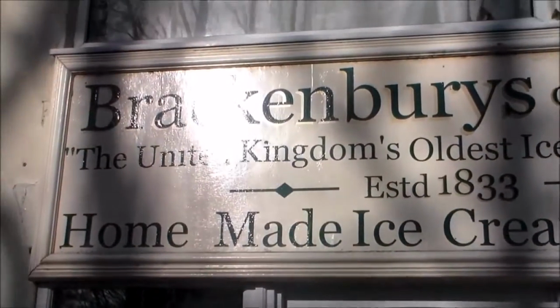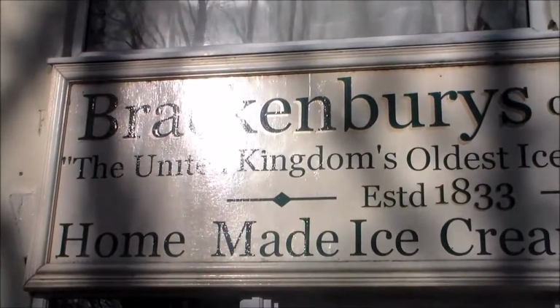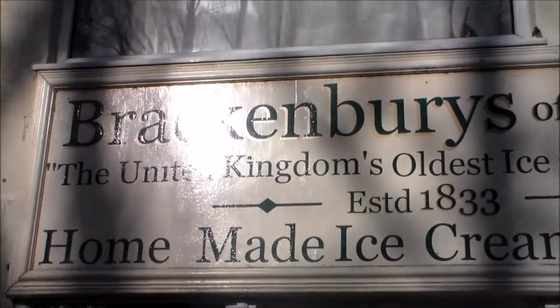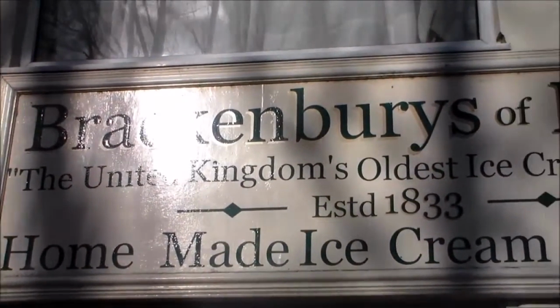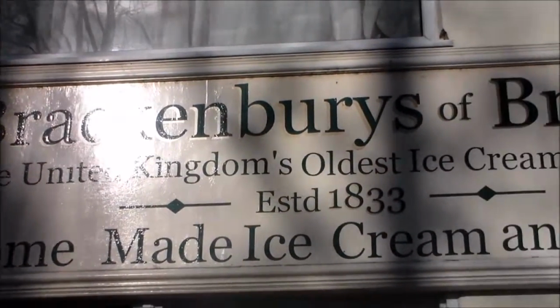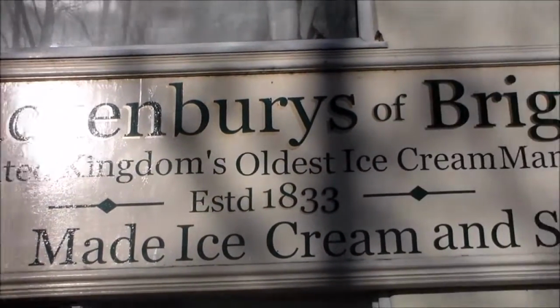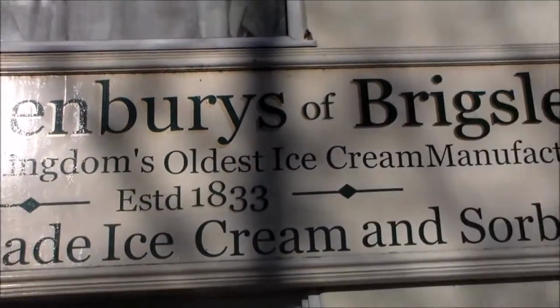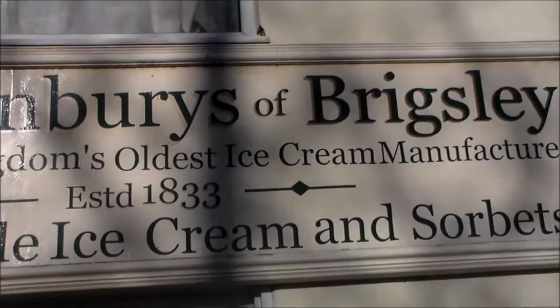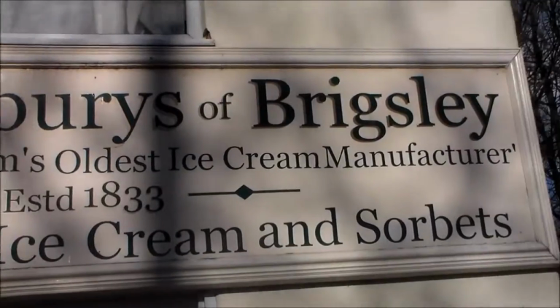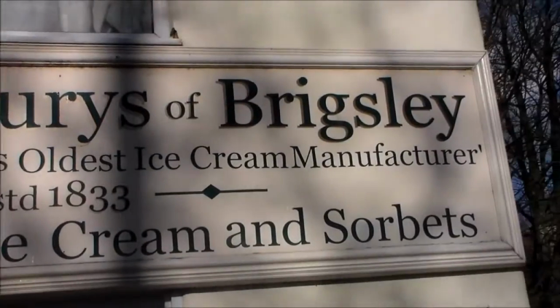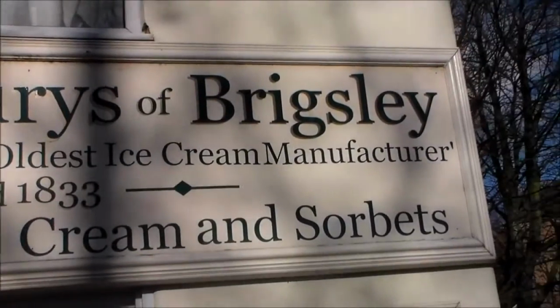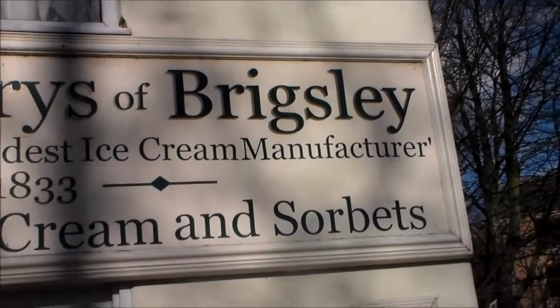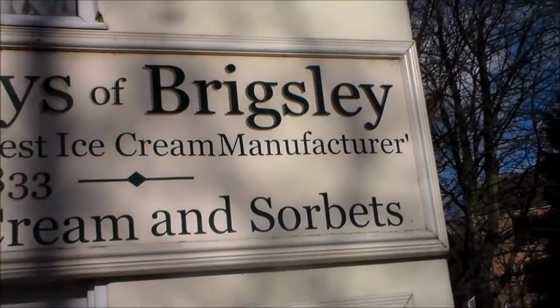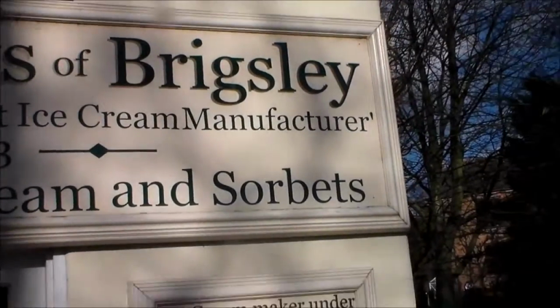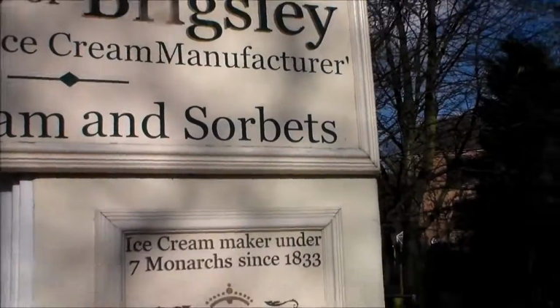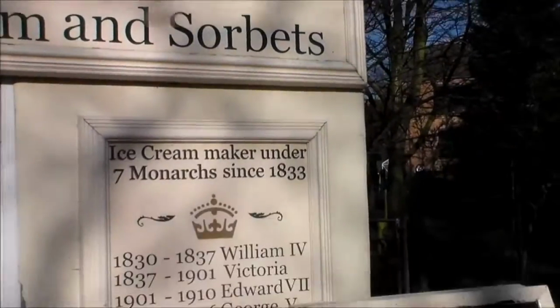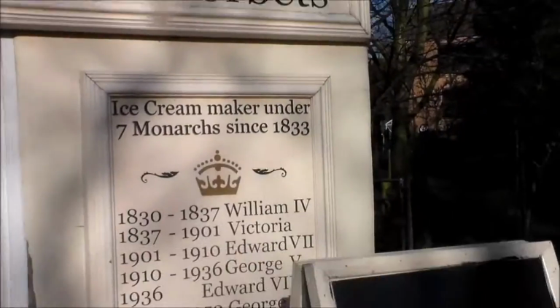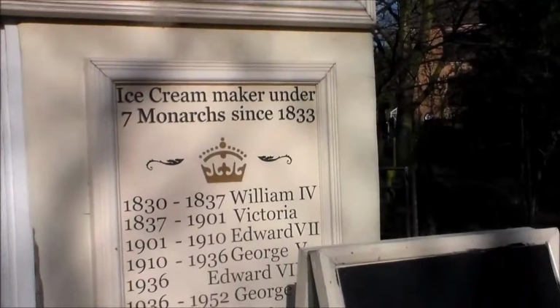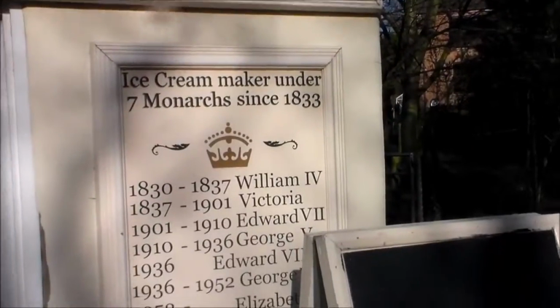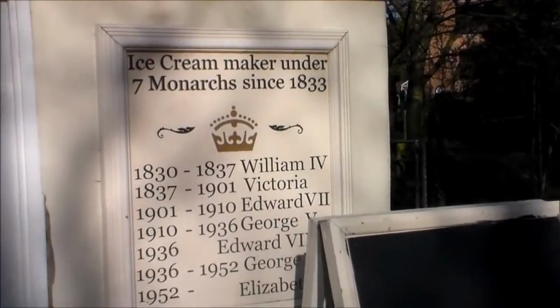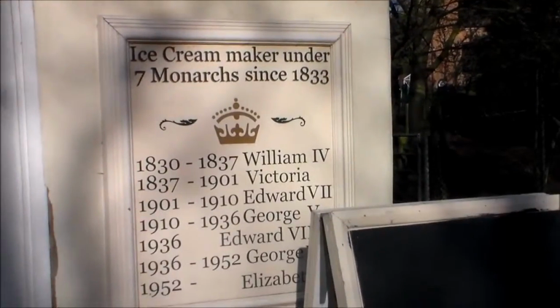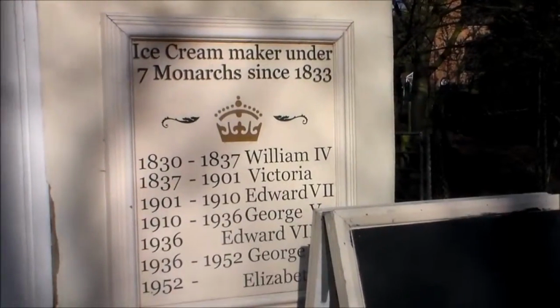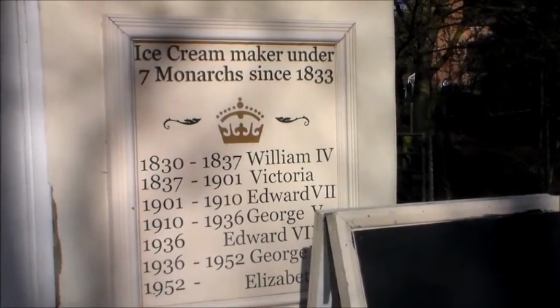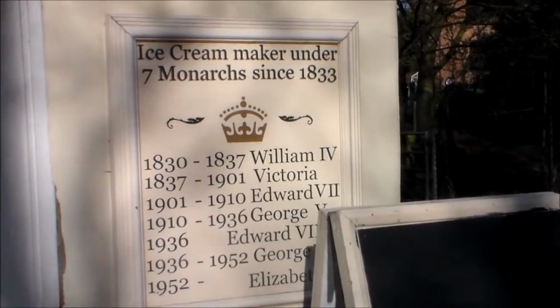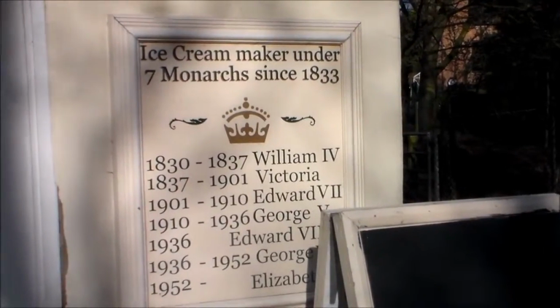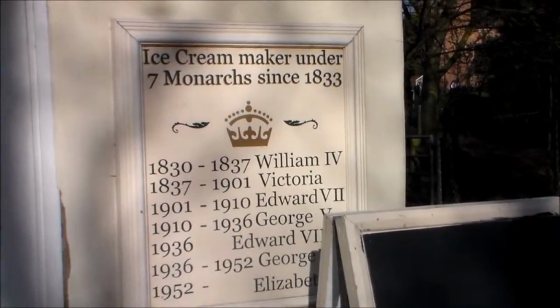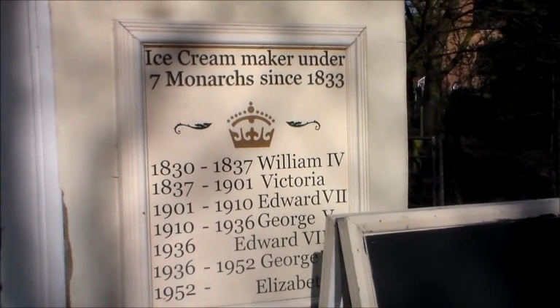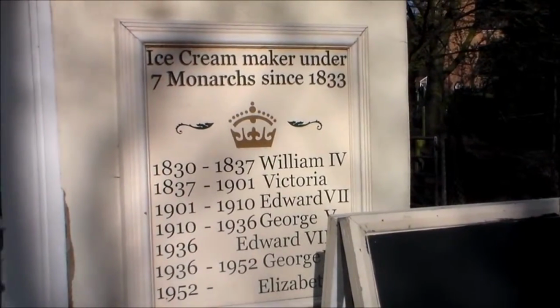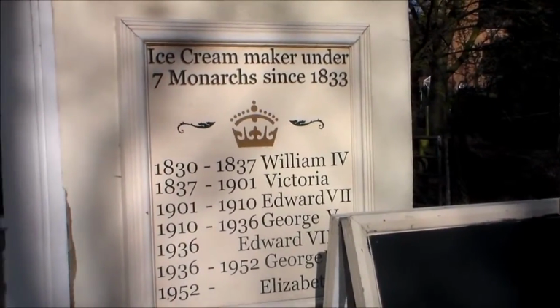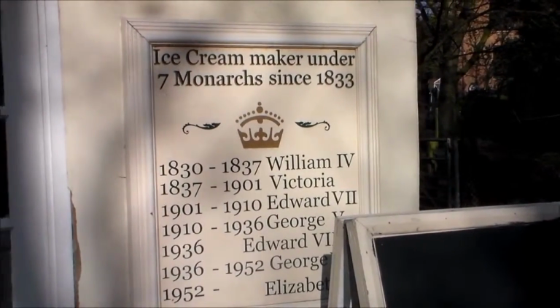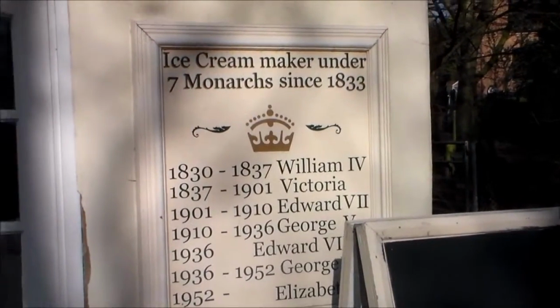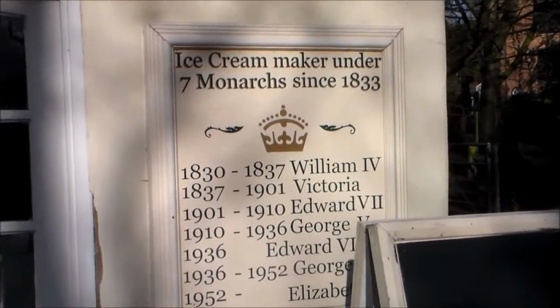It says Brackenbury's of Bigsby — making ice cream since 1833.